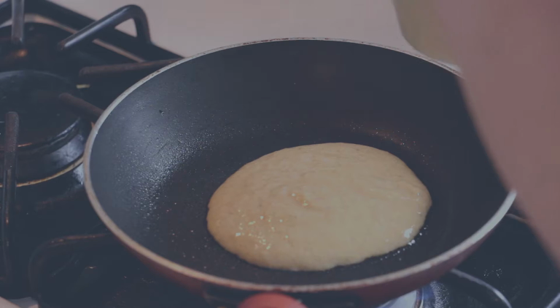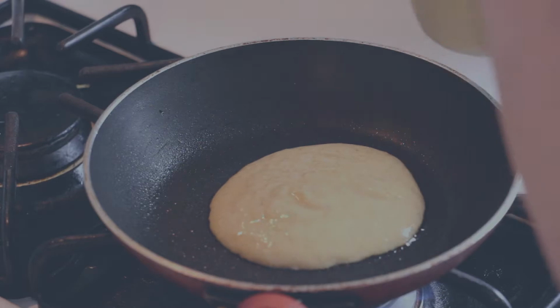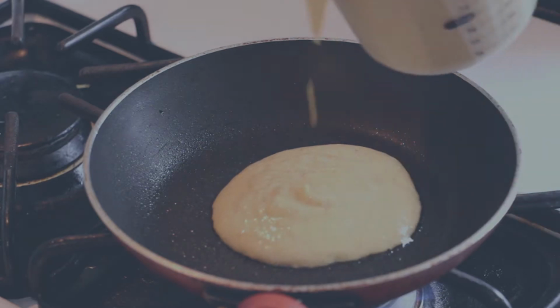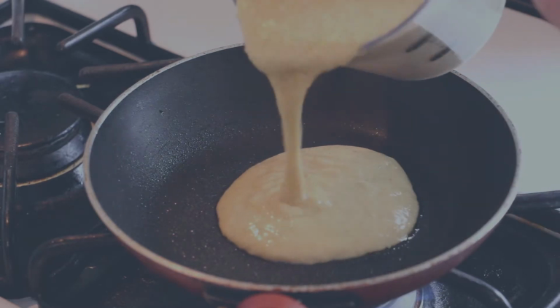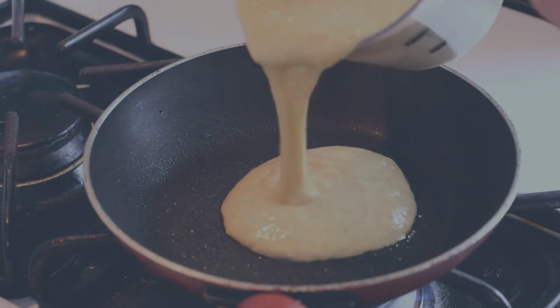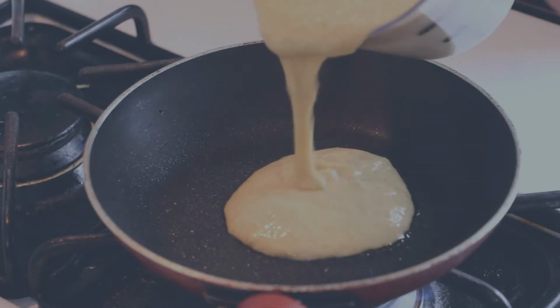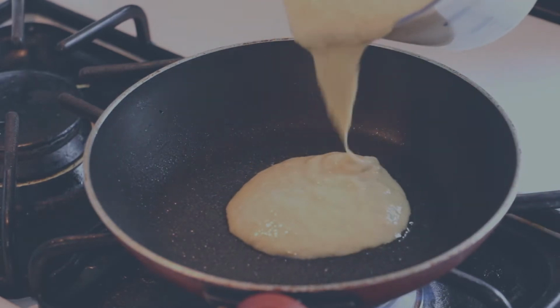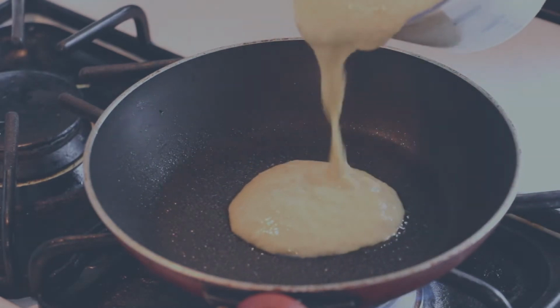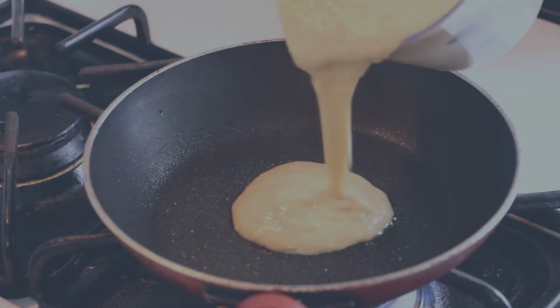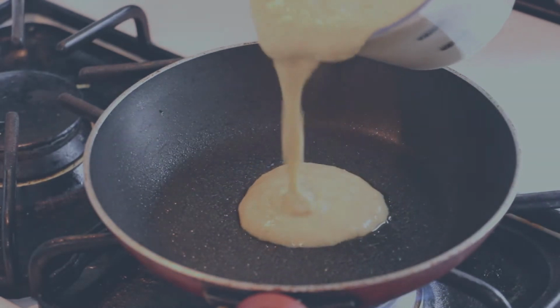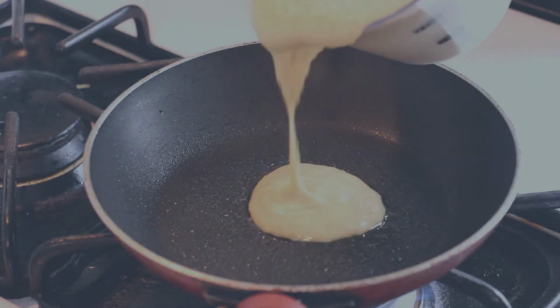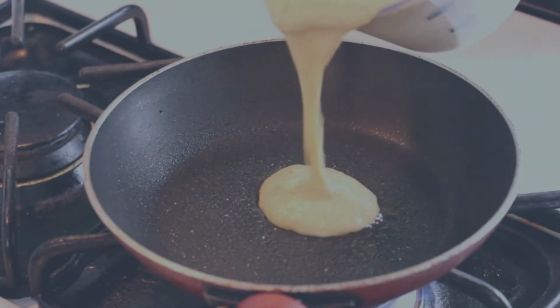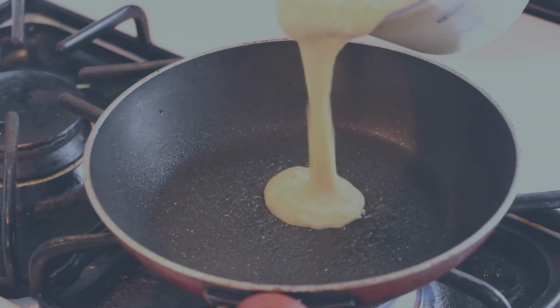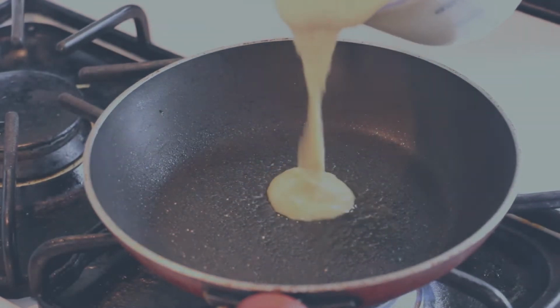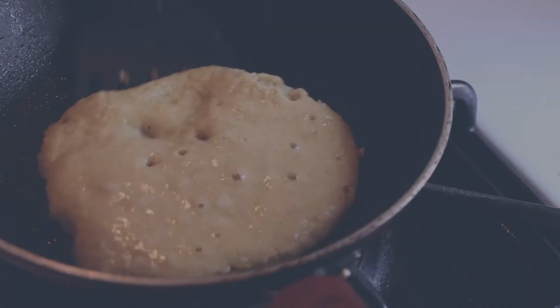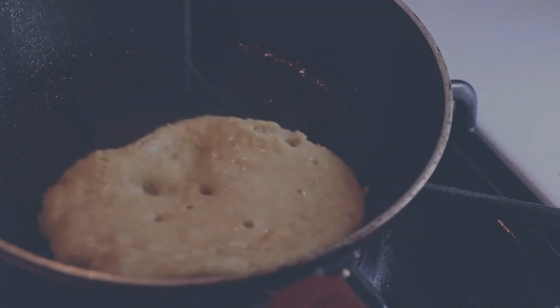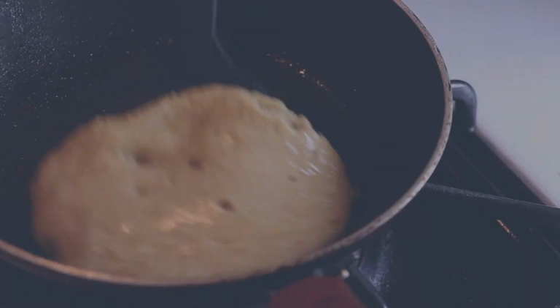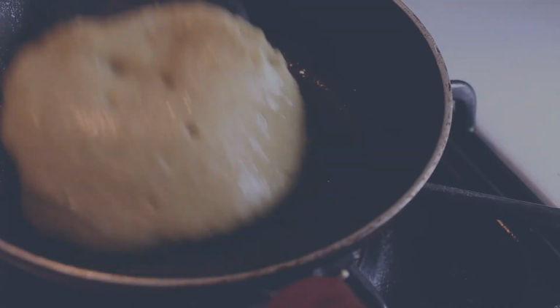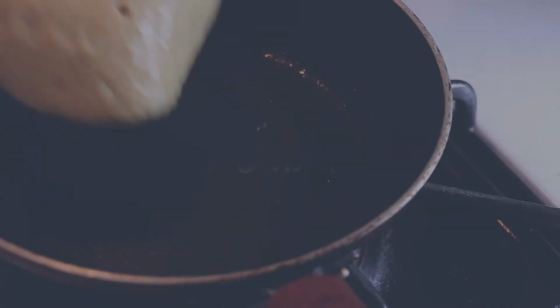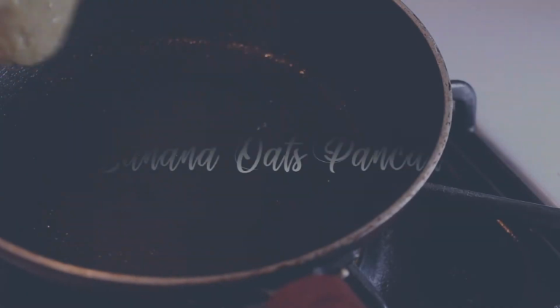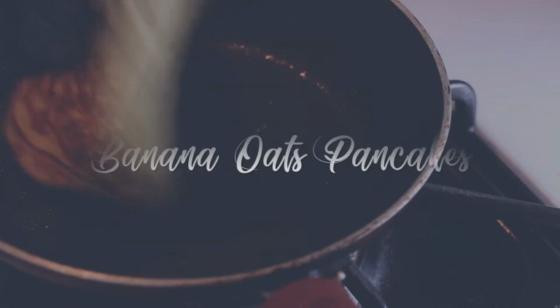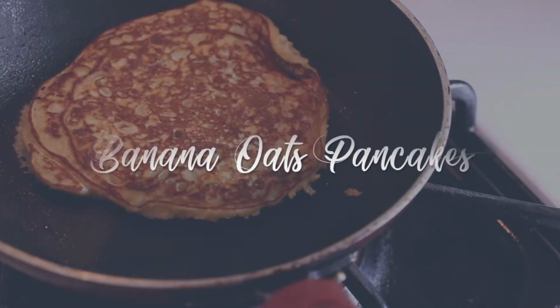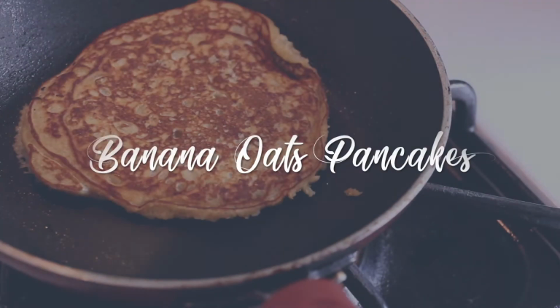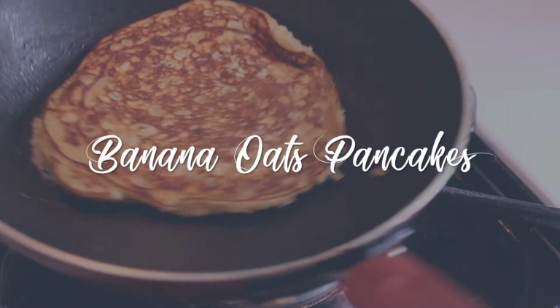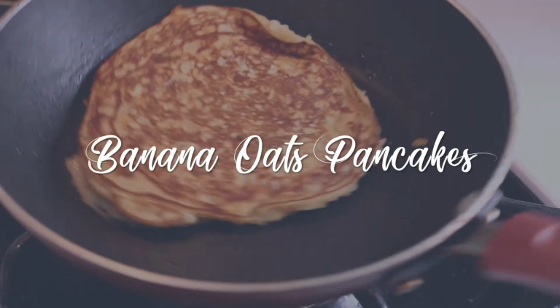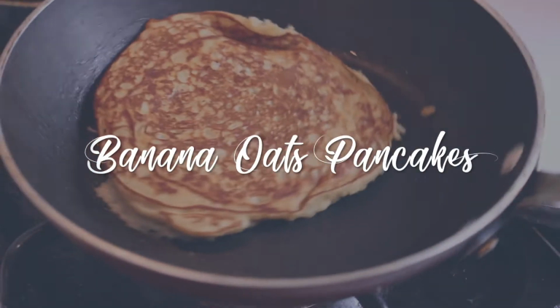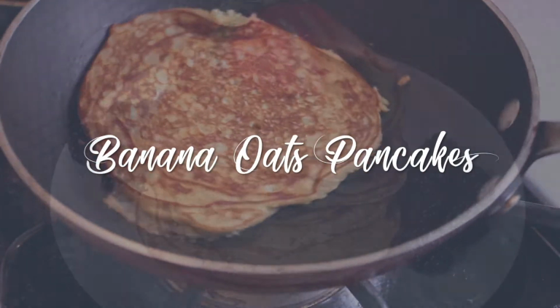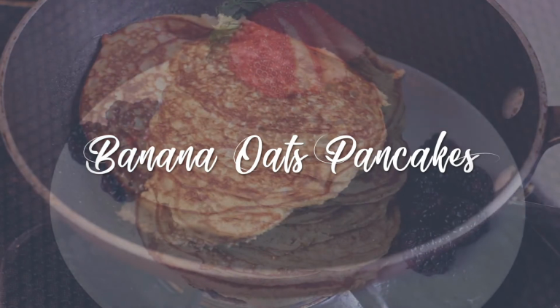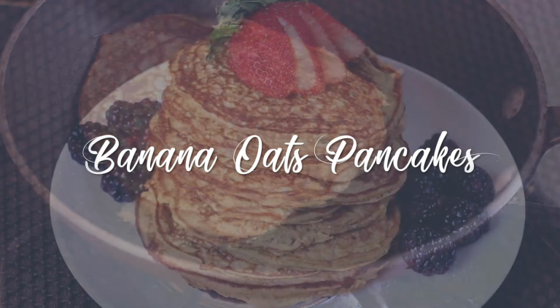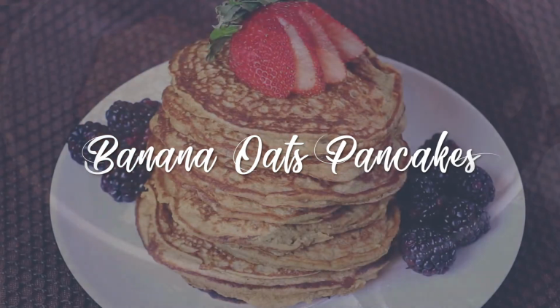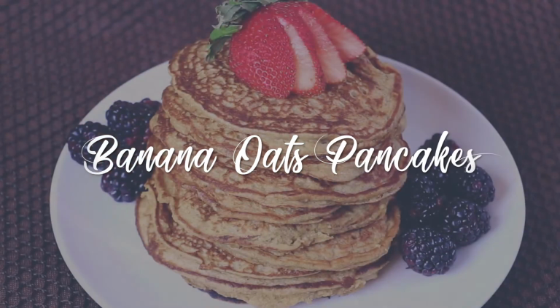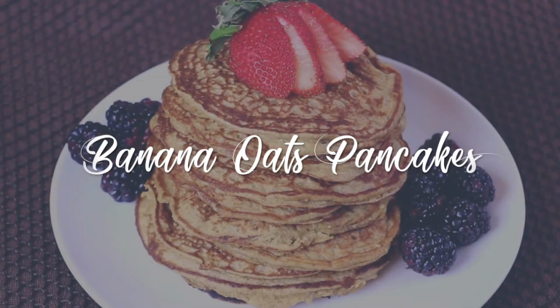Hi guys! Thanks for watching Cooking with Hua. Today I'll be making banana oats pancakes.